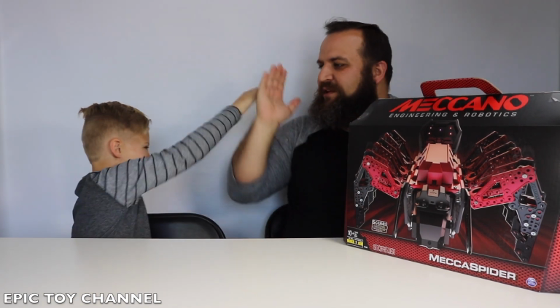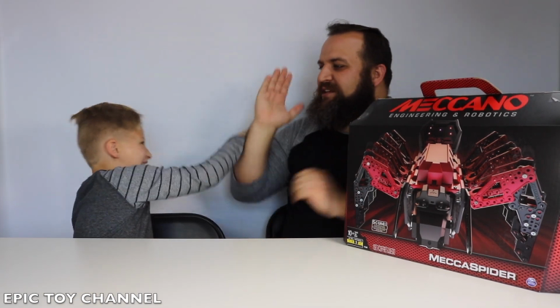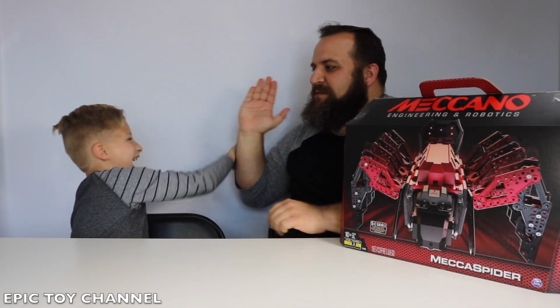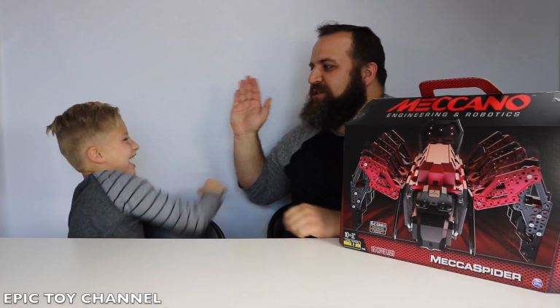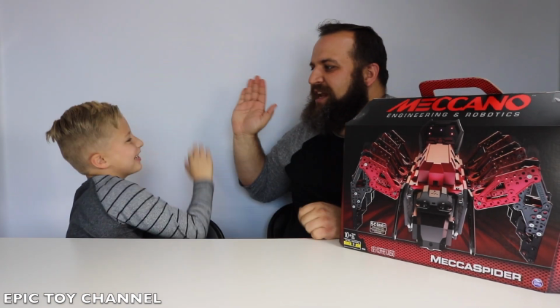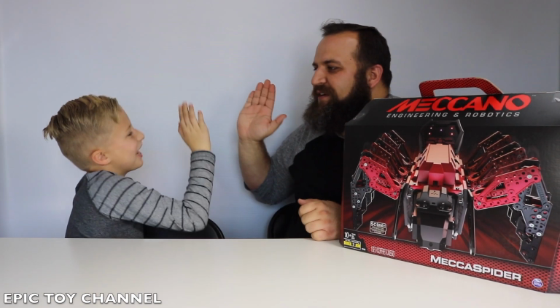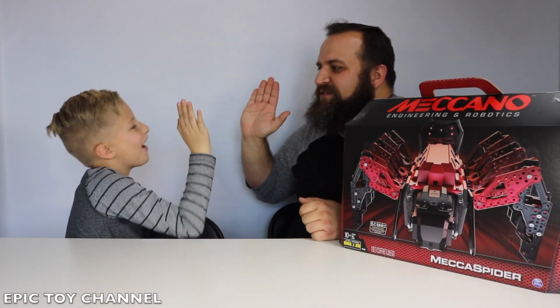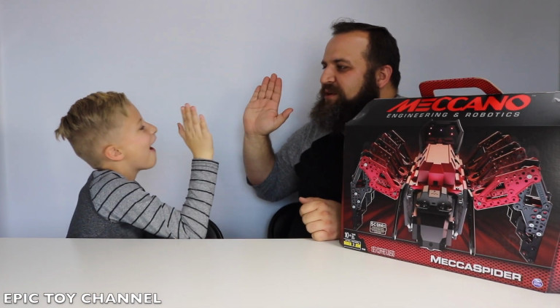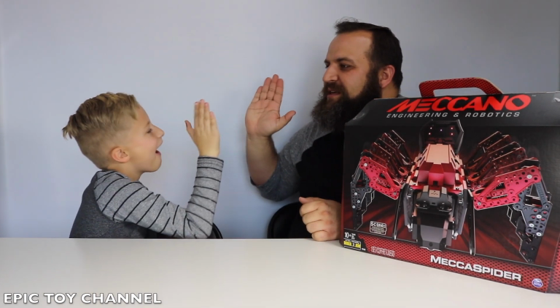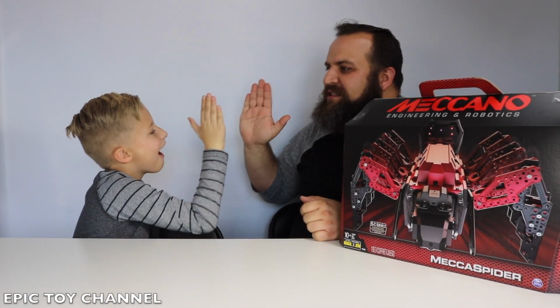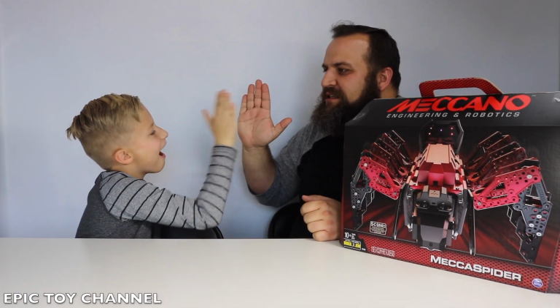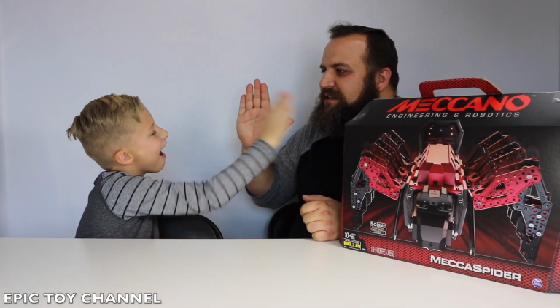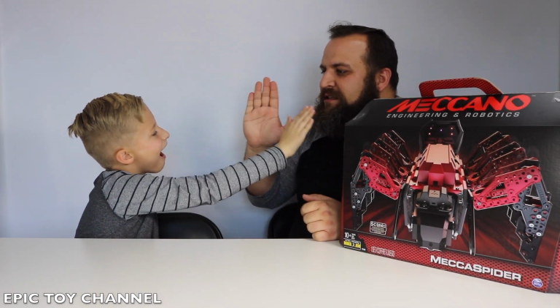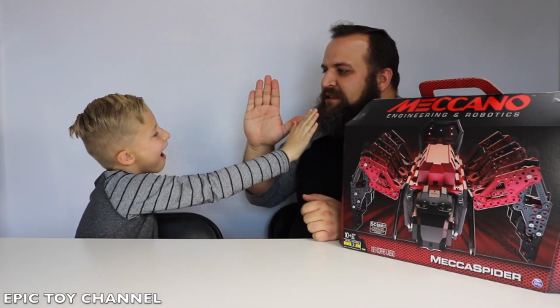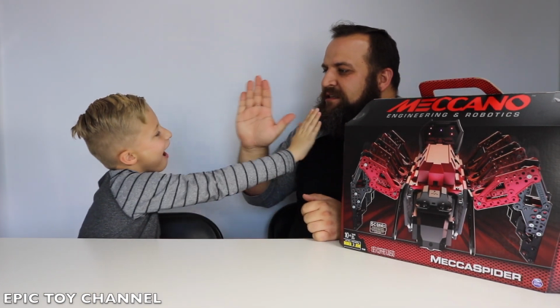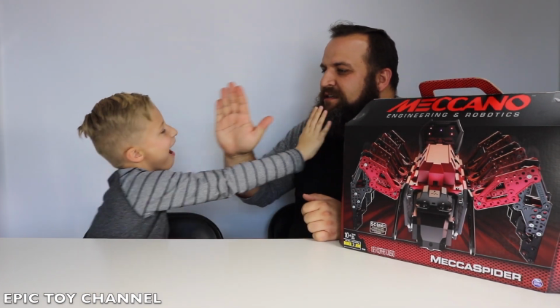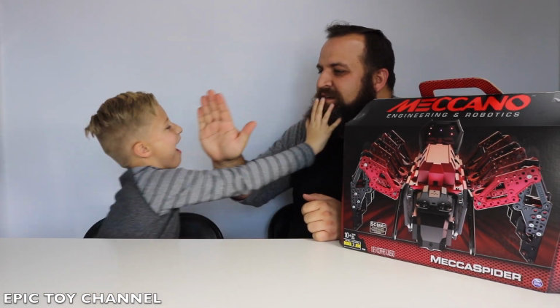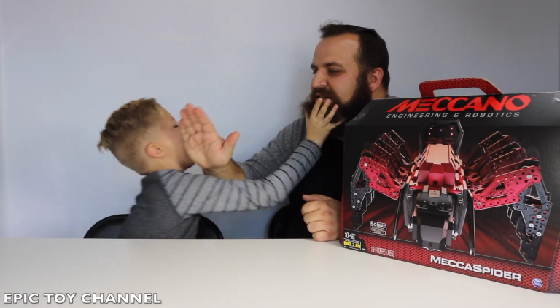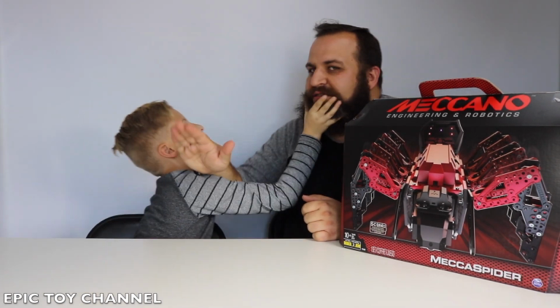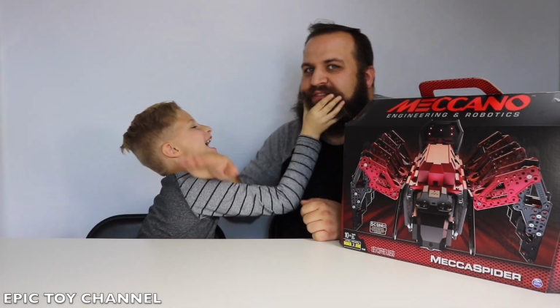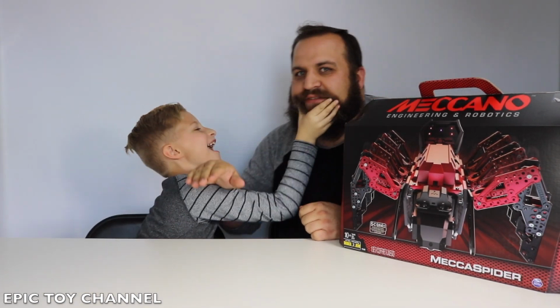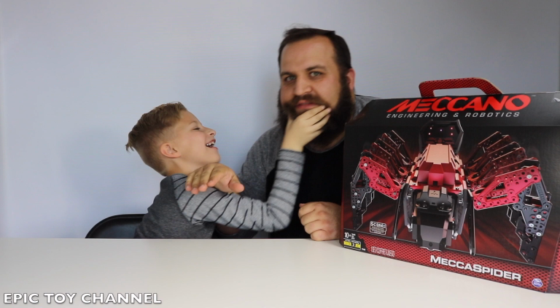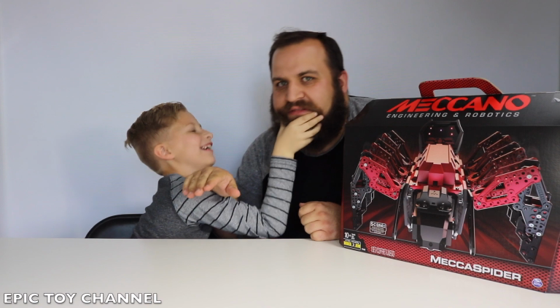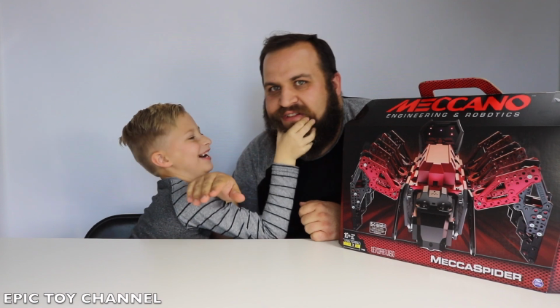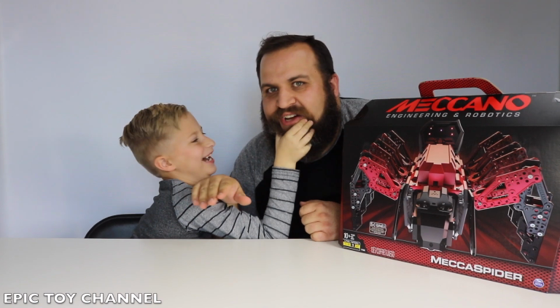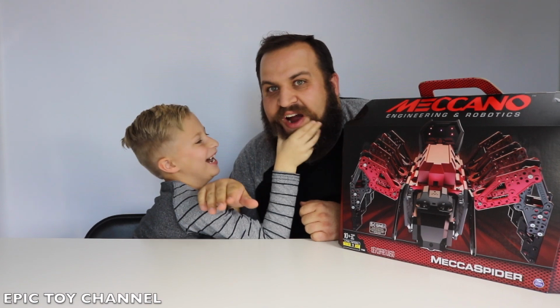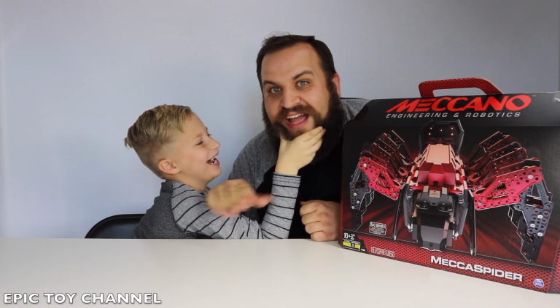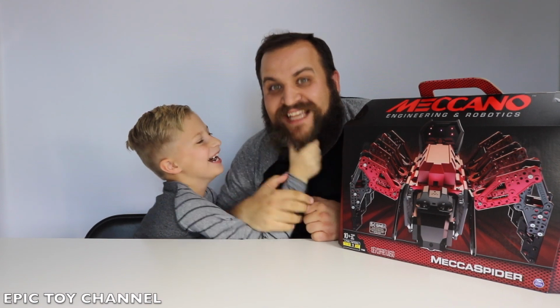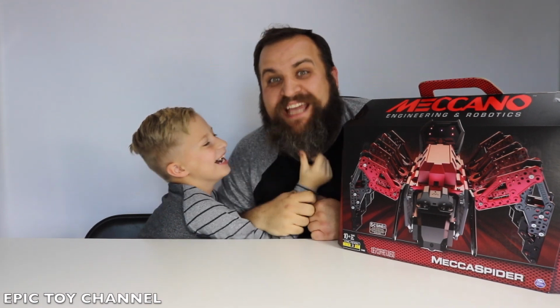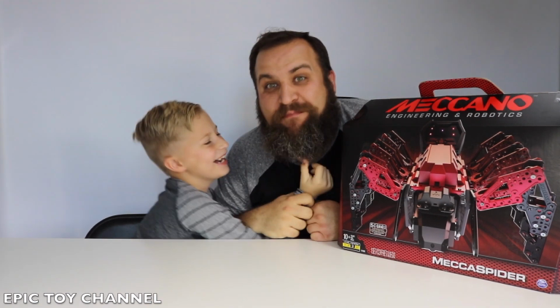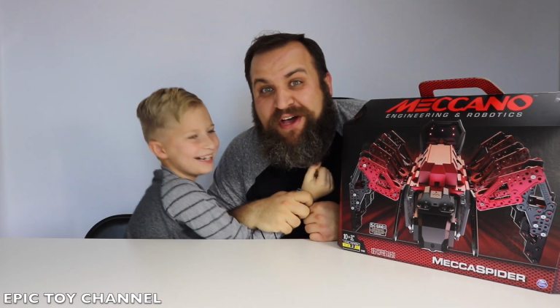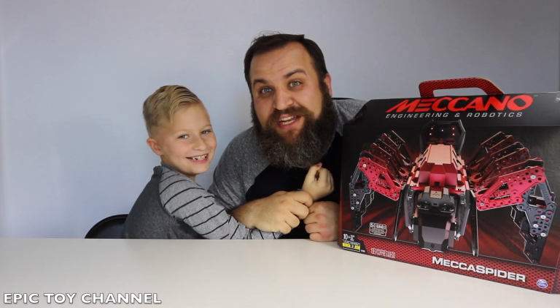Slow motion high five so you don't miss. Alright, let's get building!